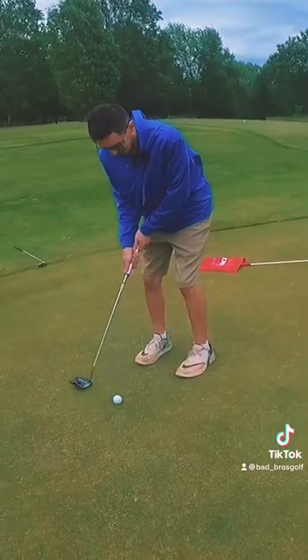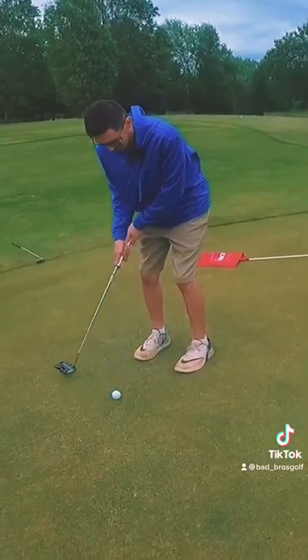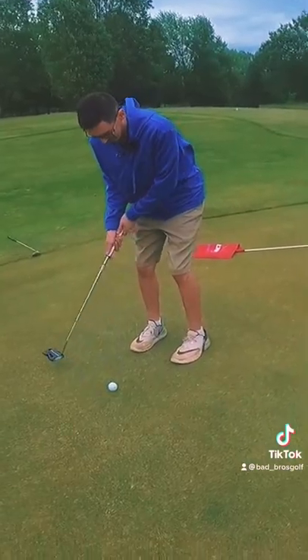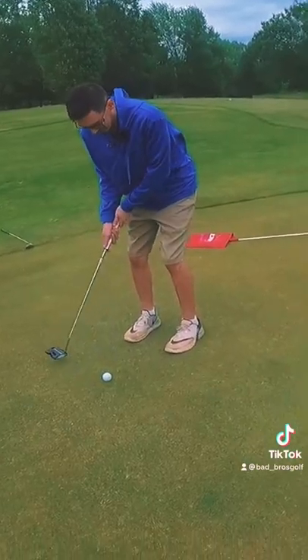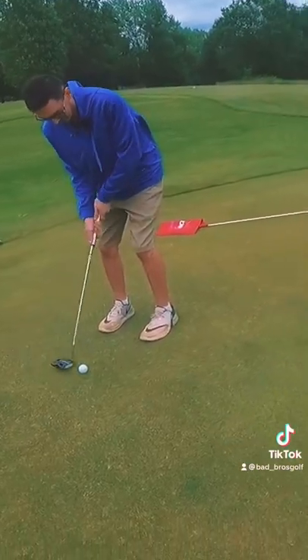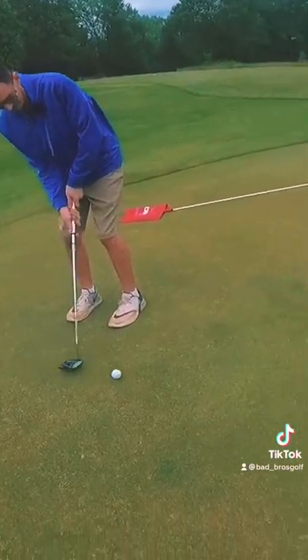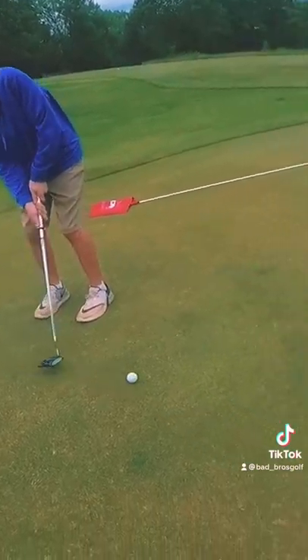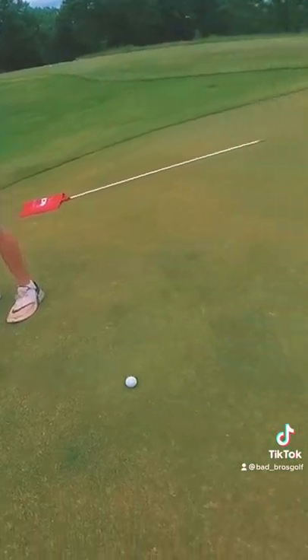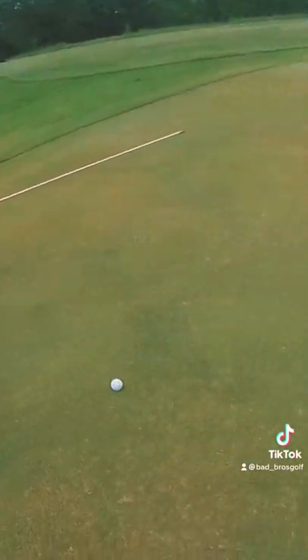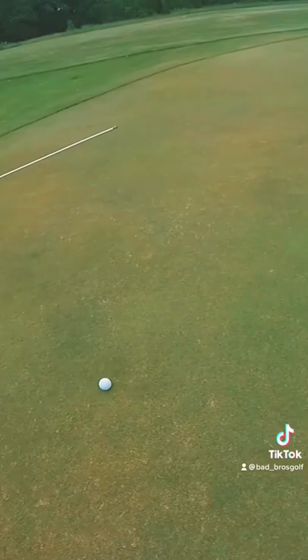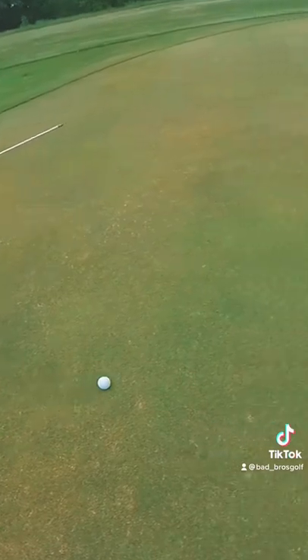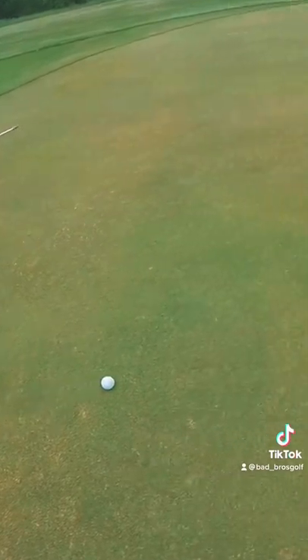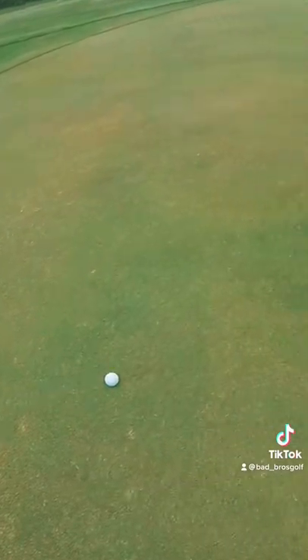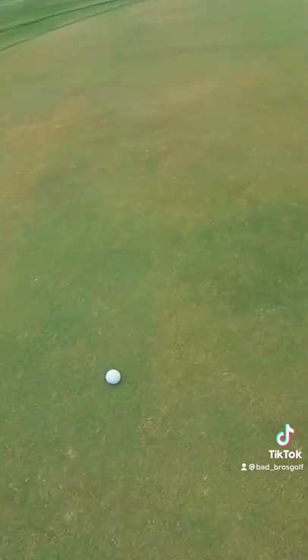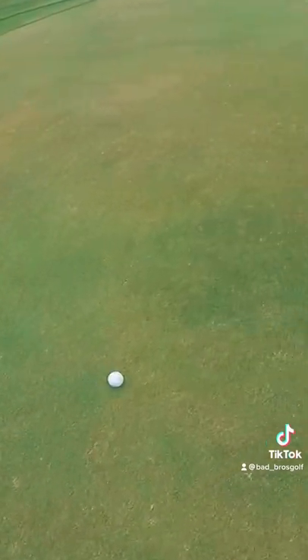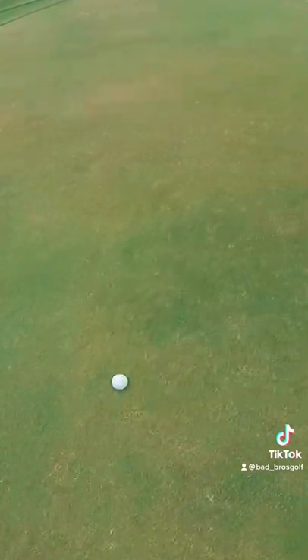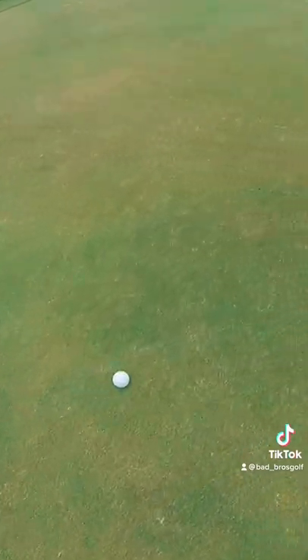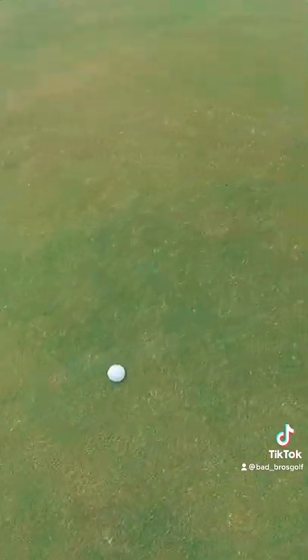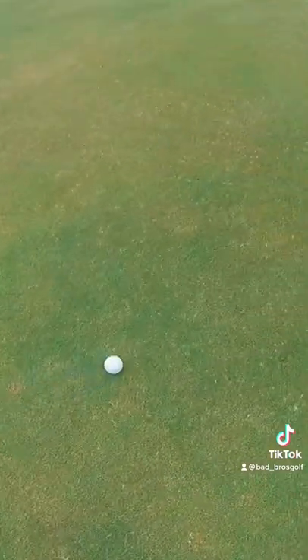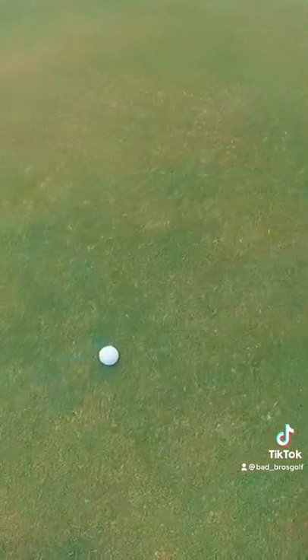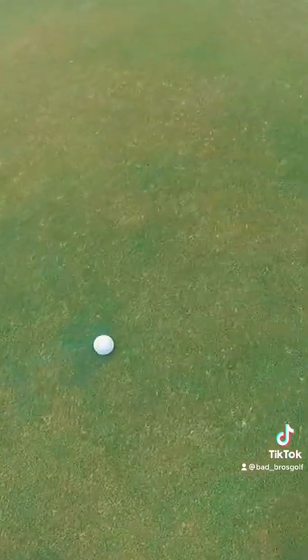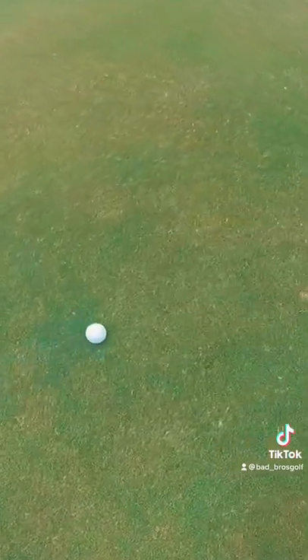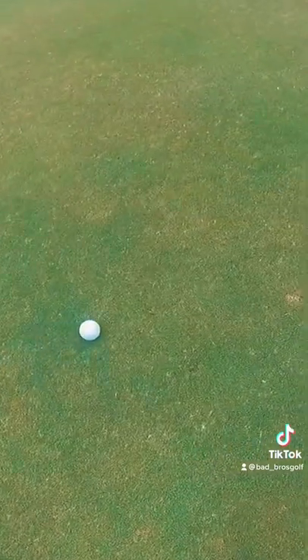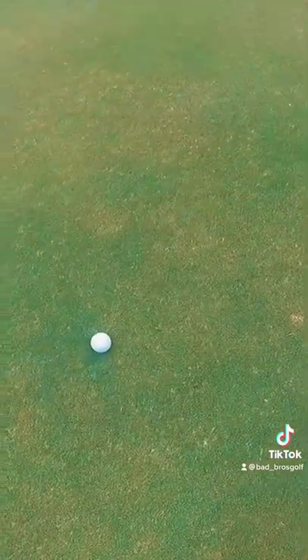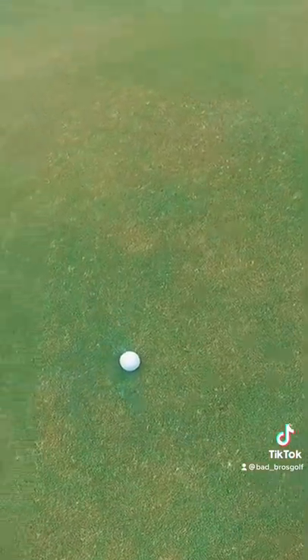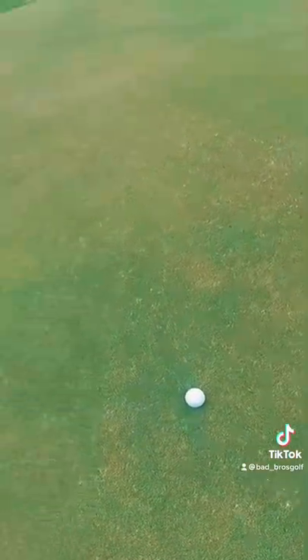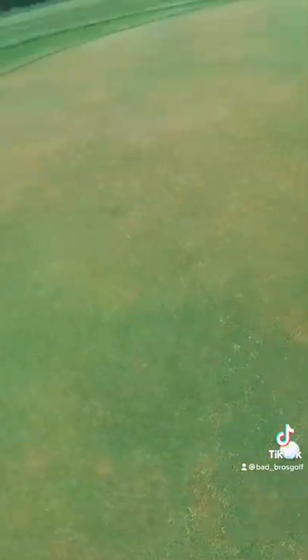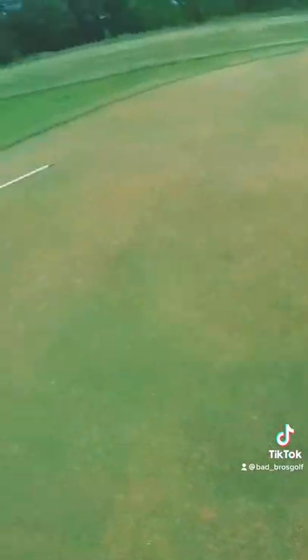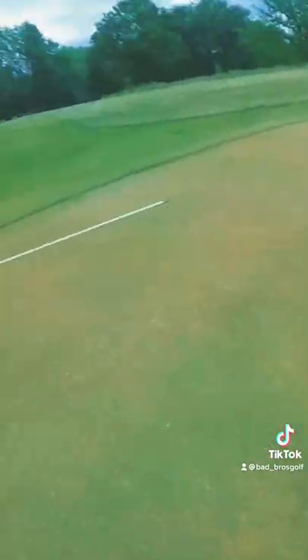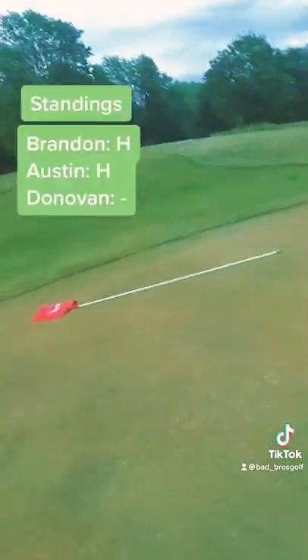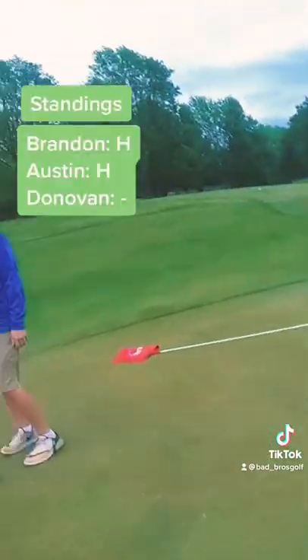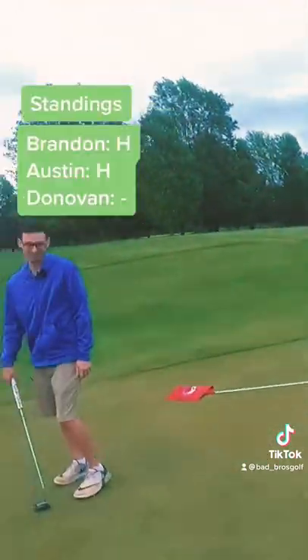Here is my putt — I misread it, come up a bit short, so I am at H as well.